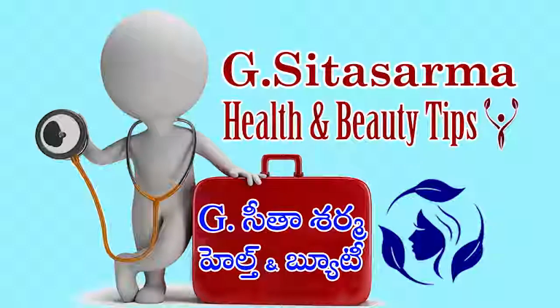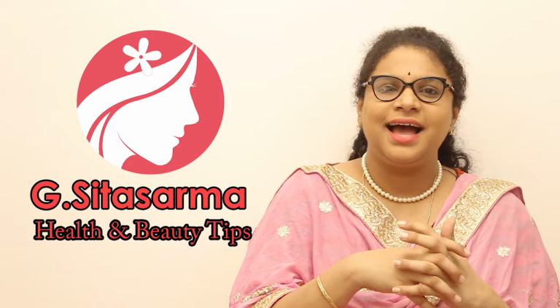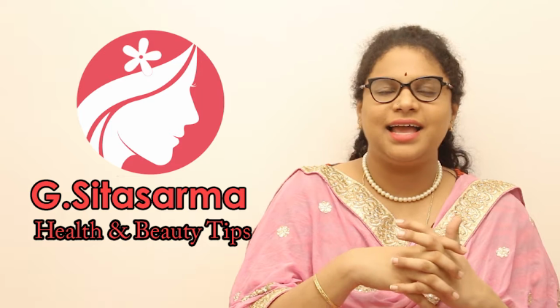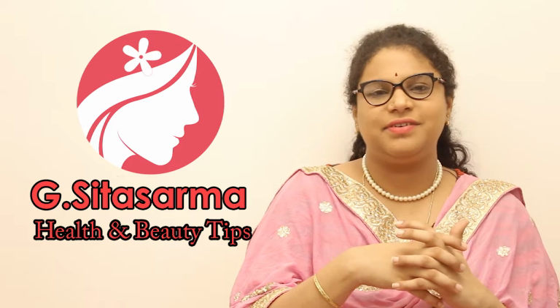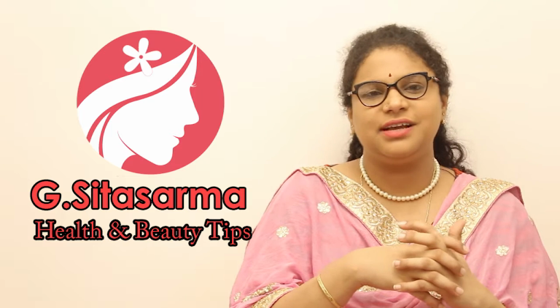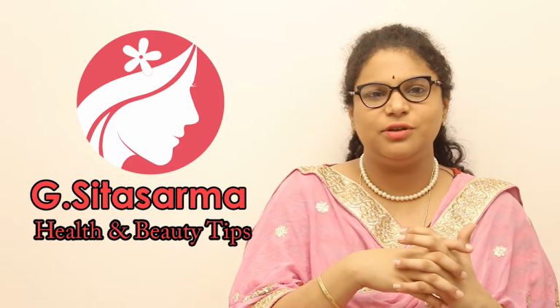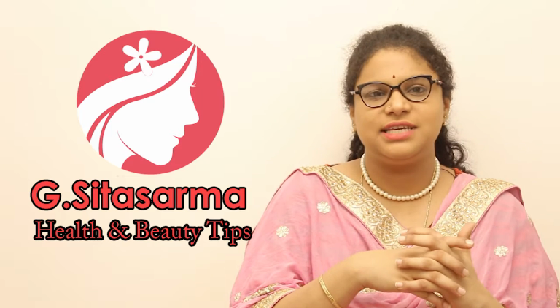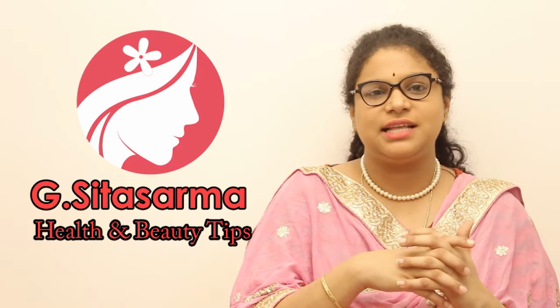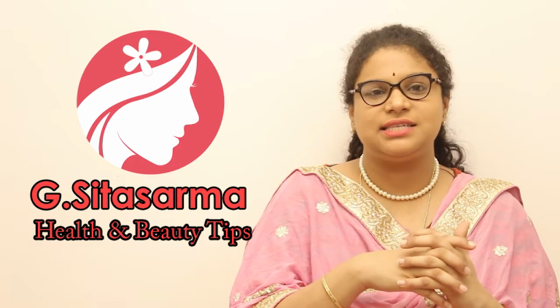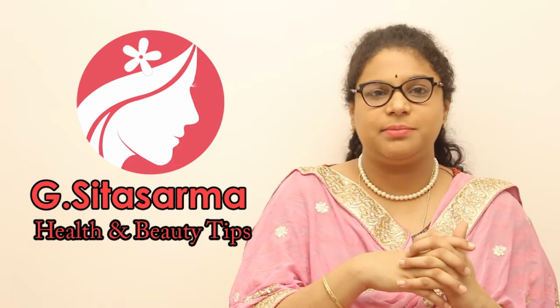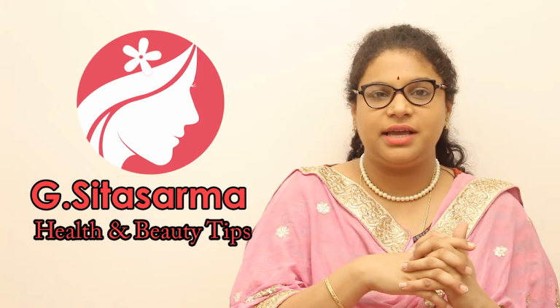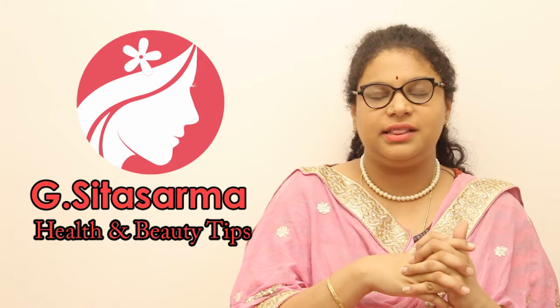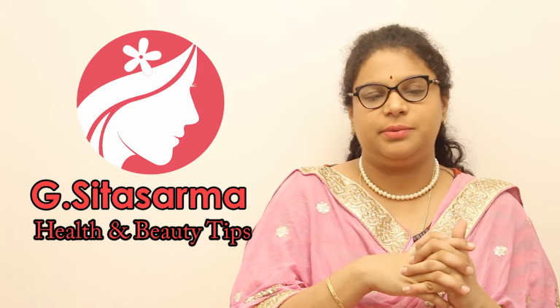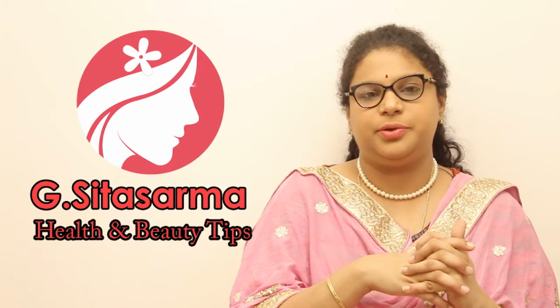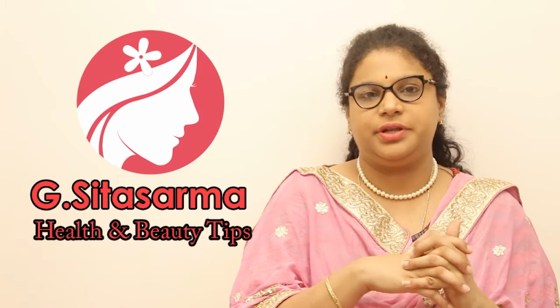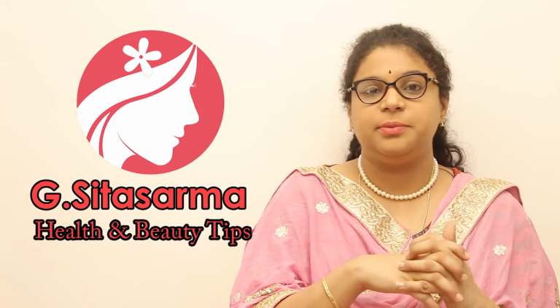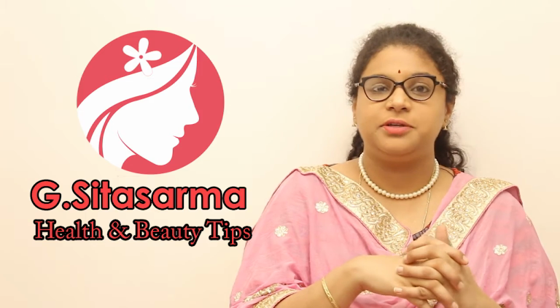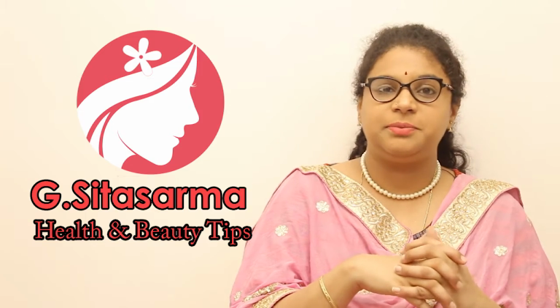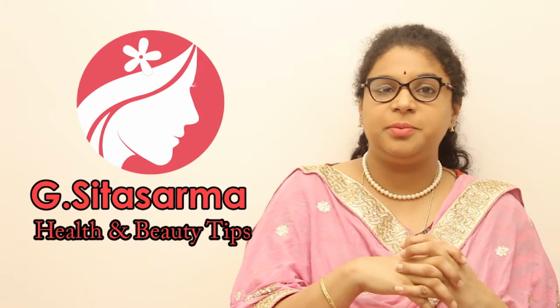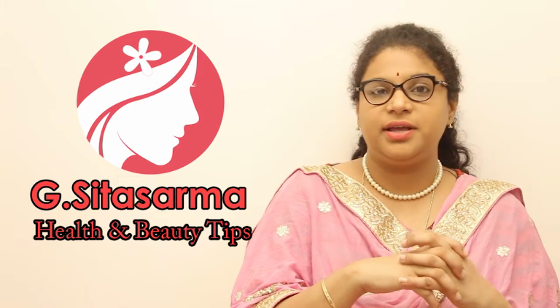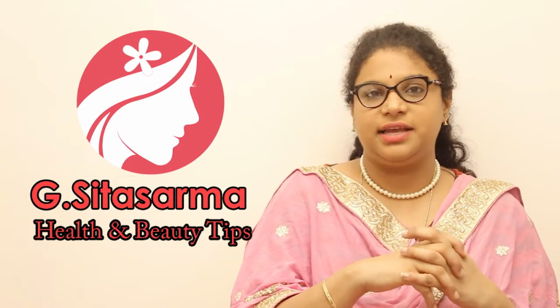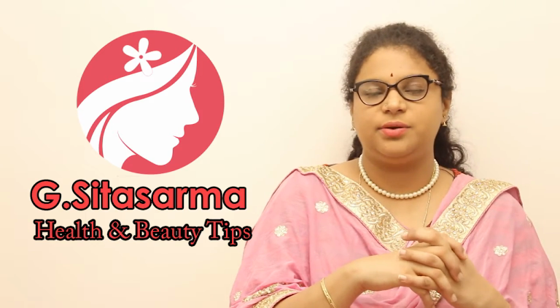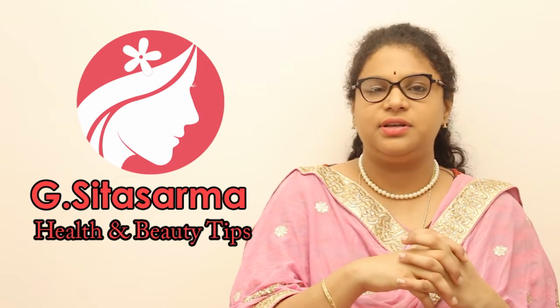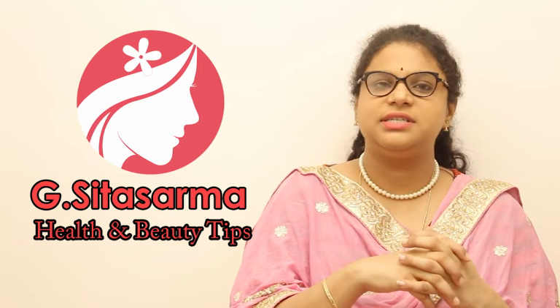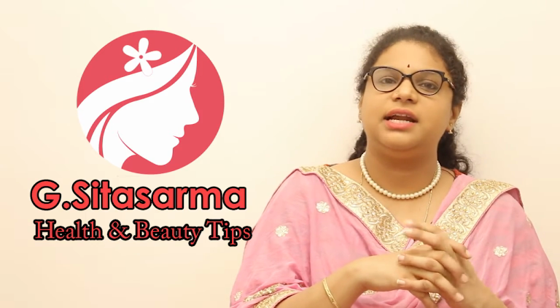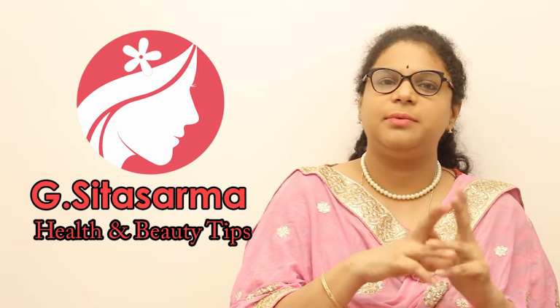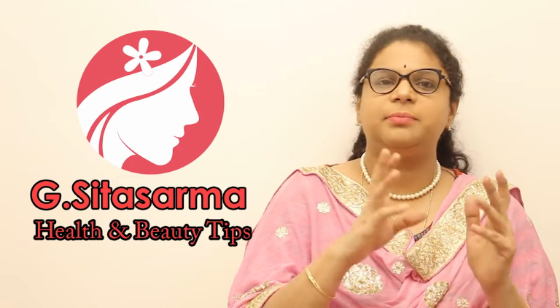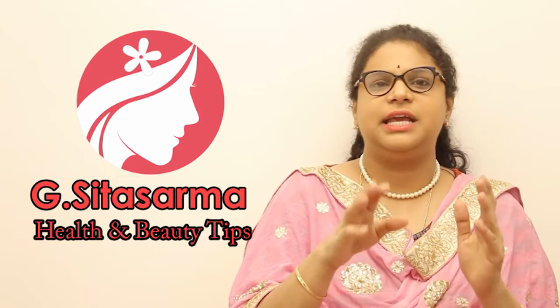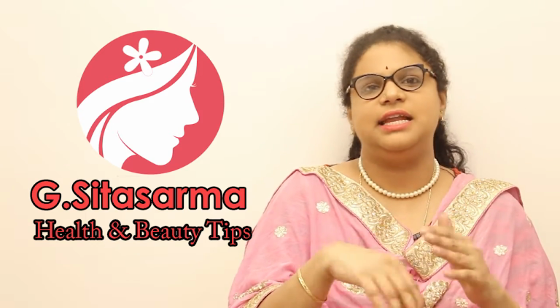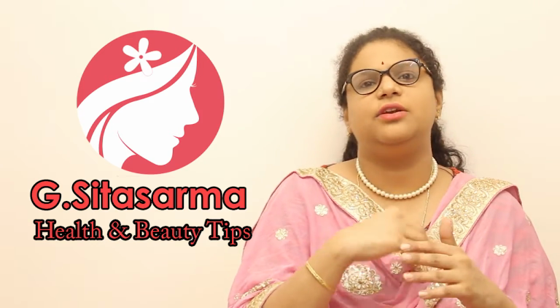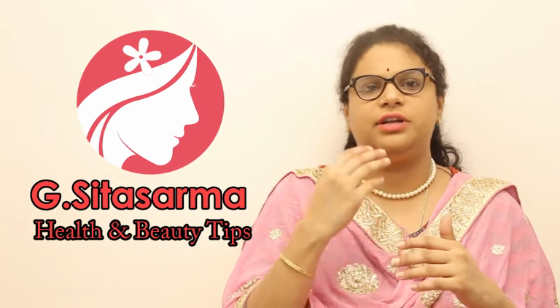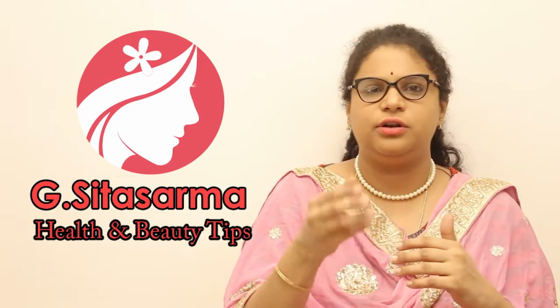Hi, welcome to Sita Sarma Health and Beauty. Now I'm going to talk about my daily routine.